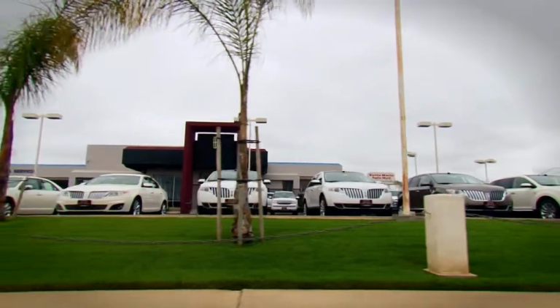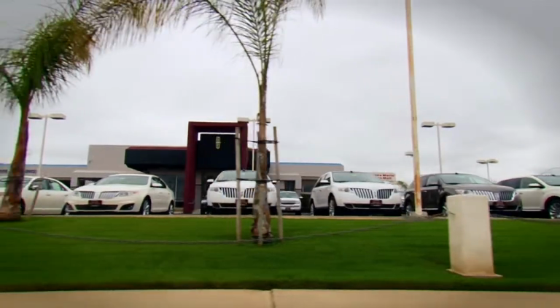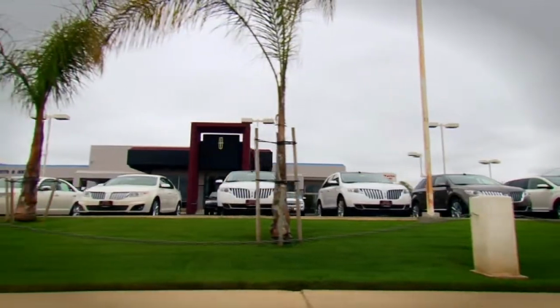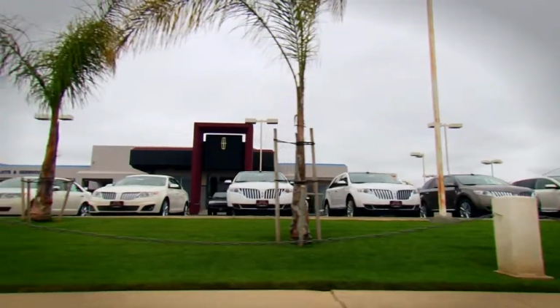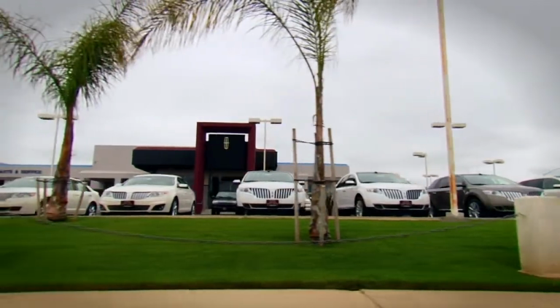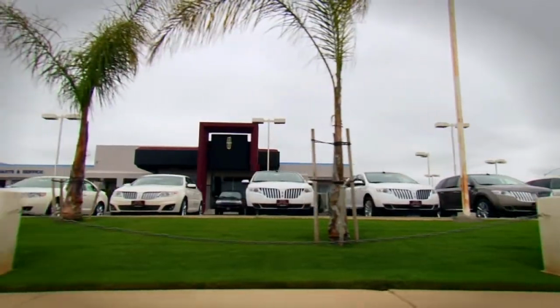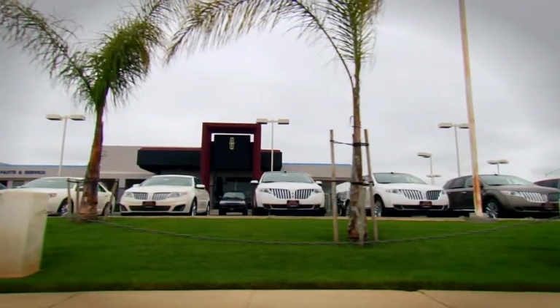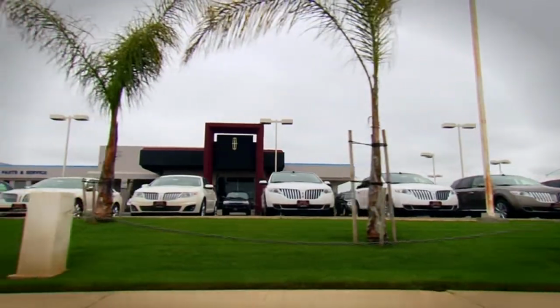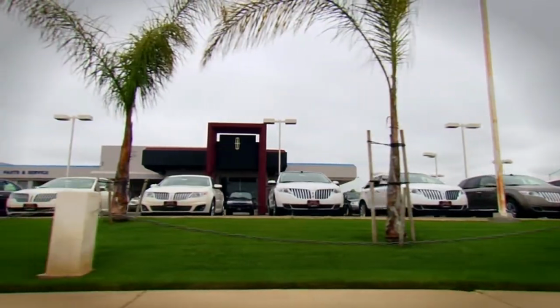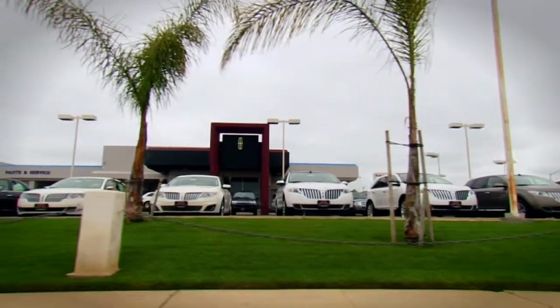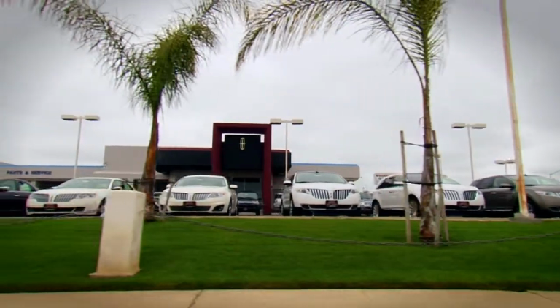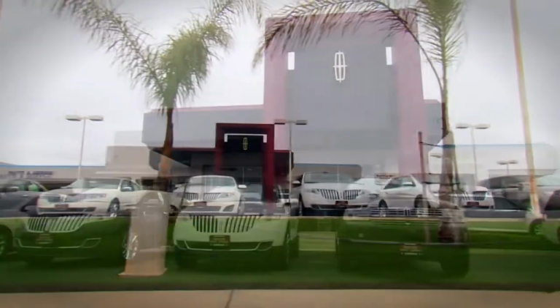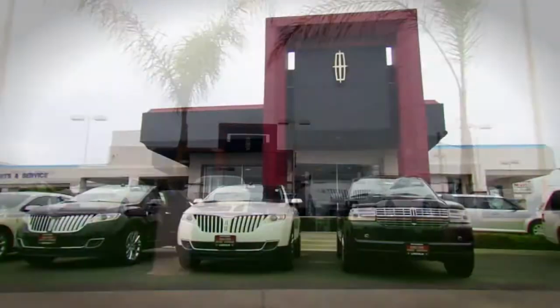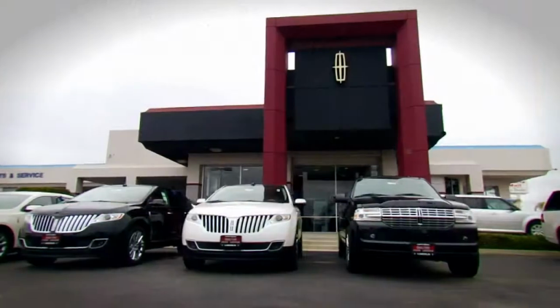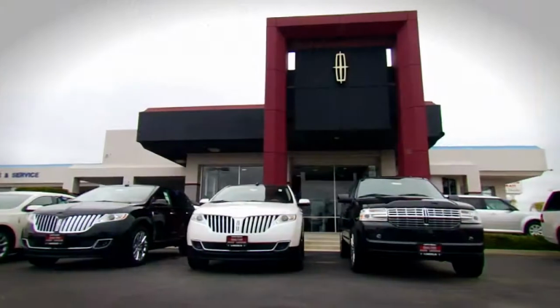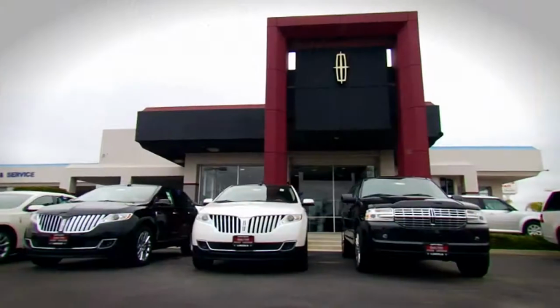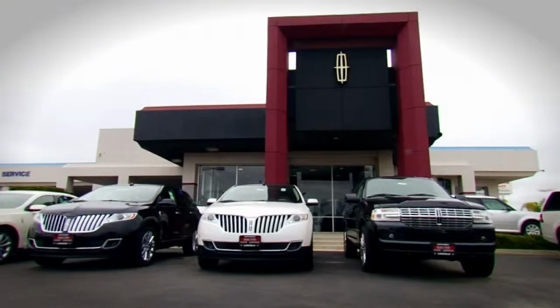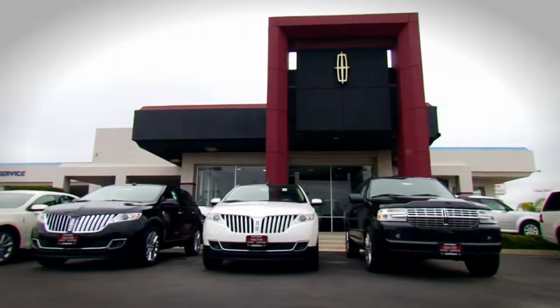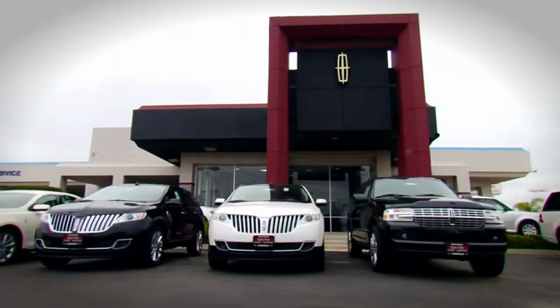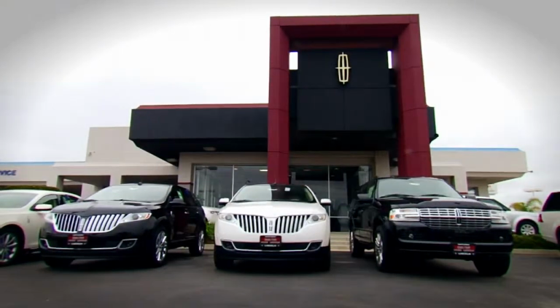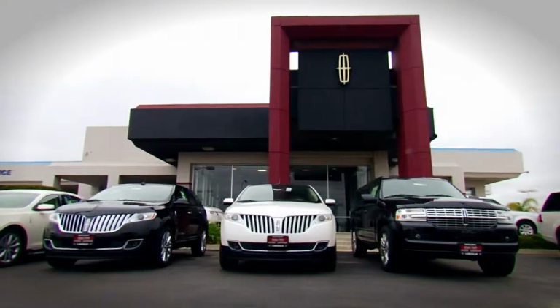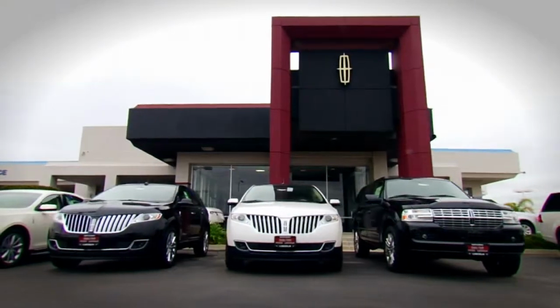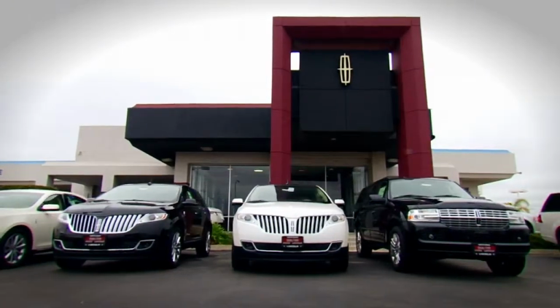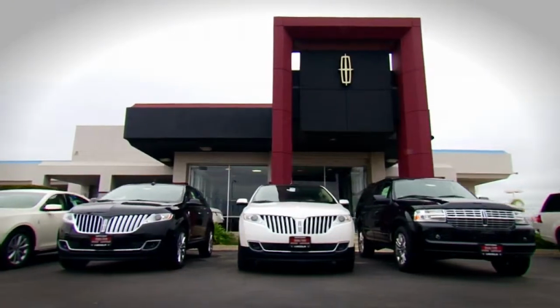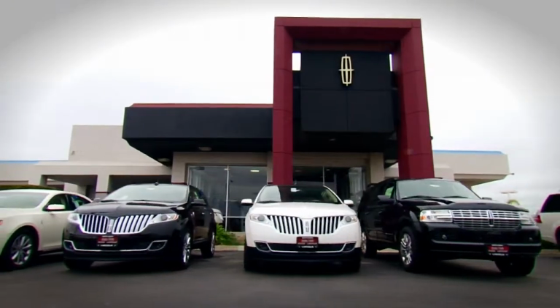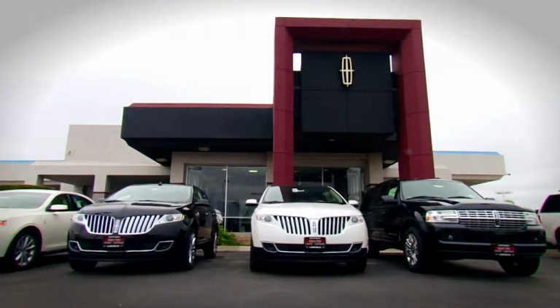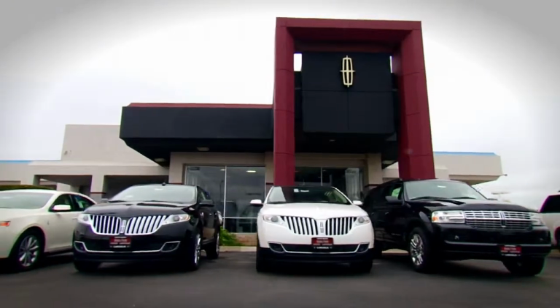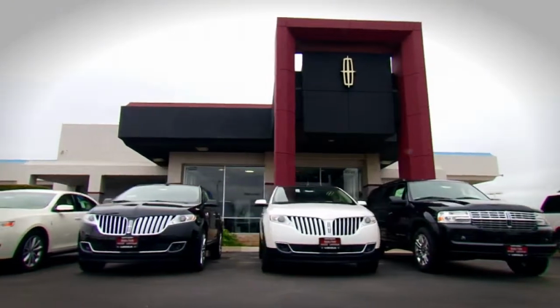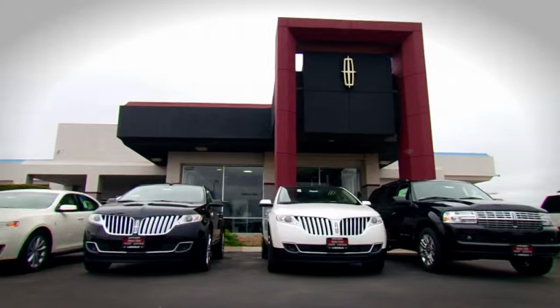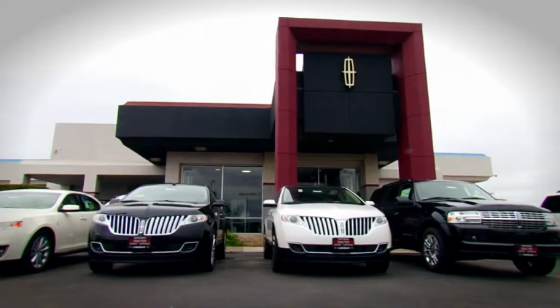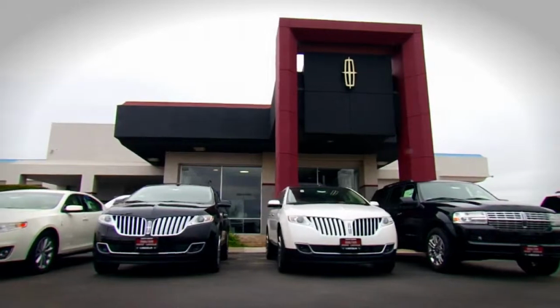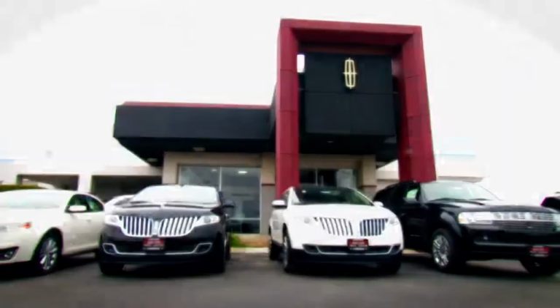When you consider luxury to be a necessity, you need to consider a Lincoln from Santa Maria Ford Lincoln.